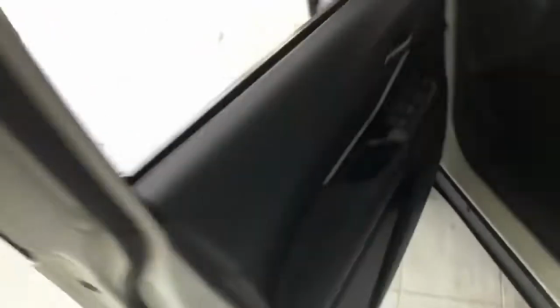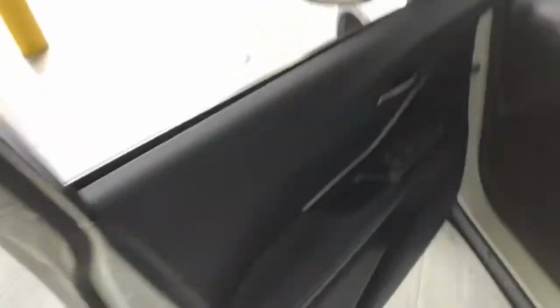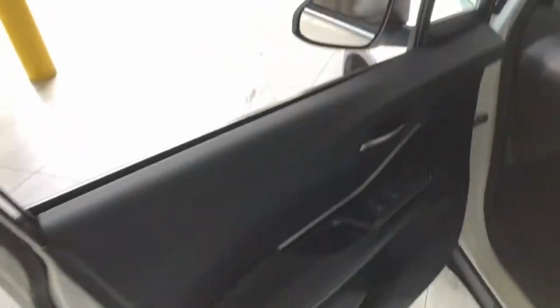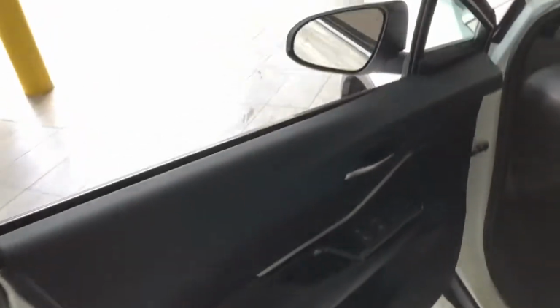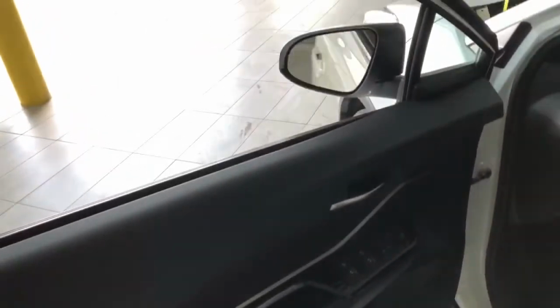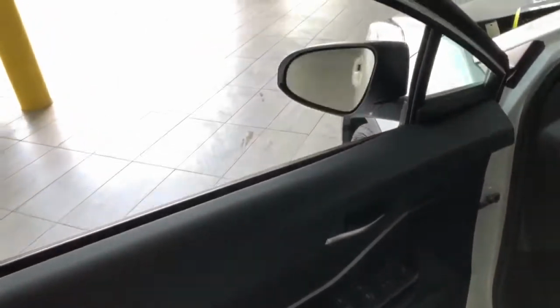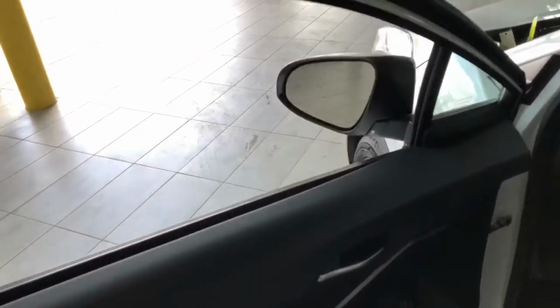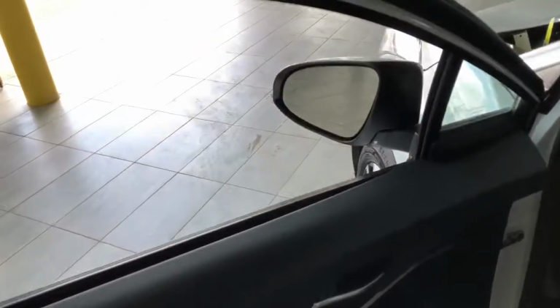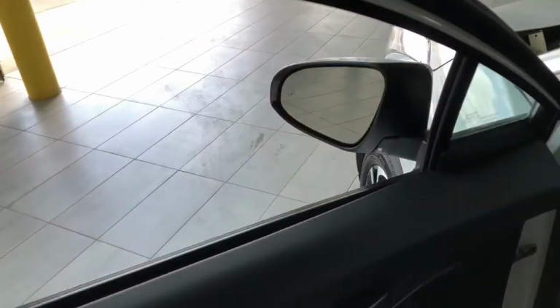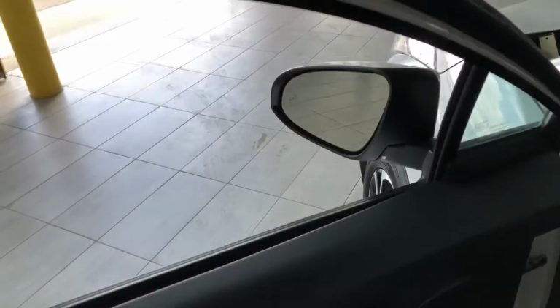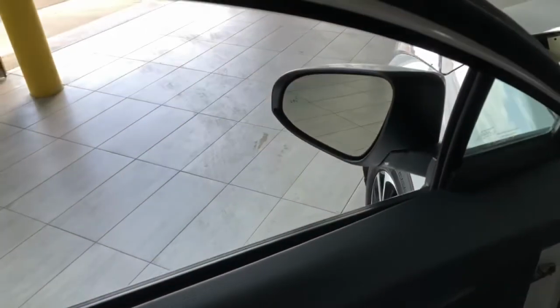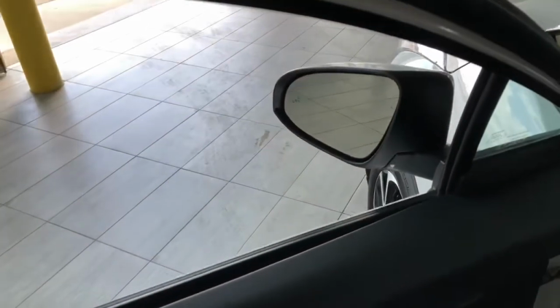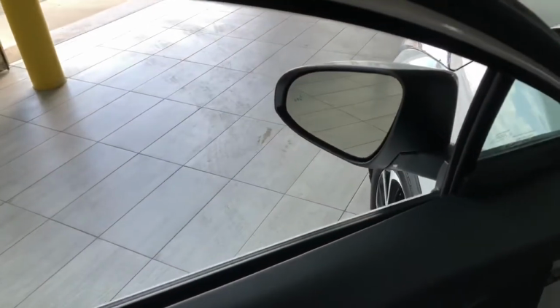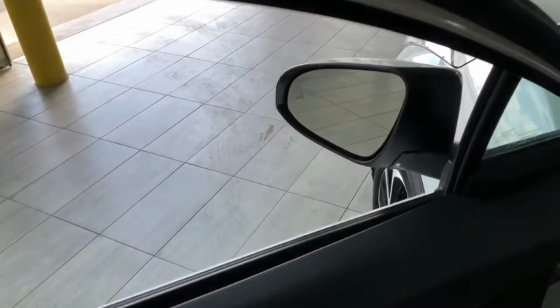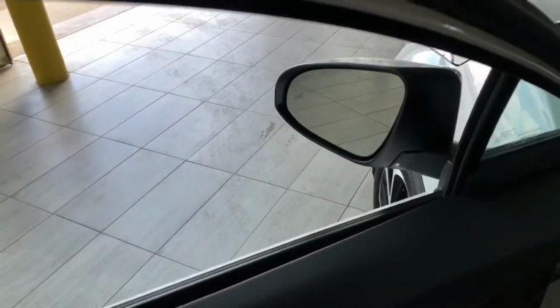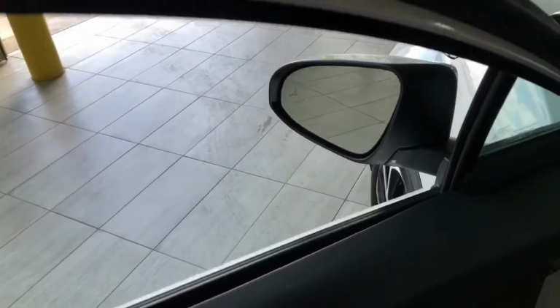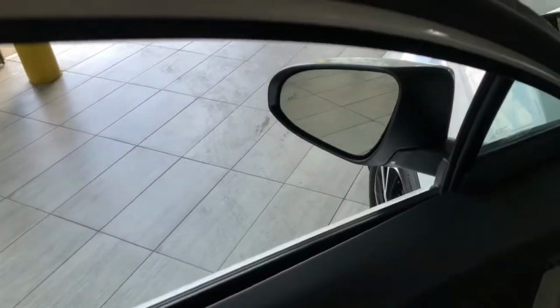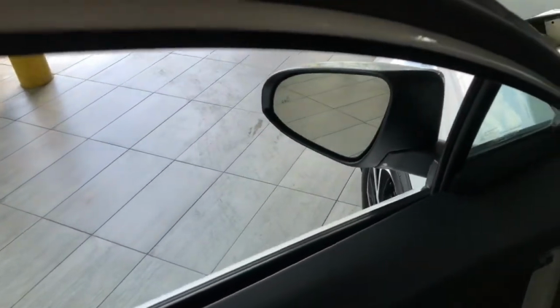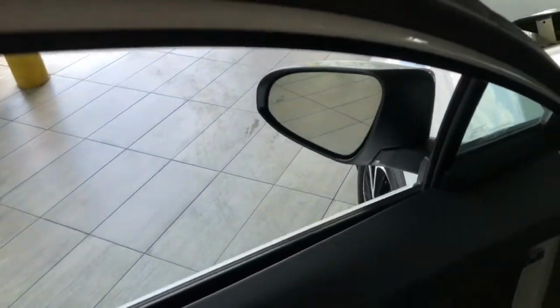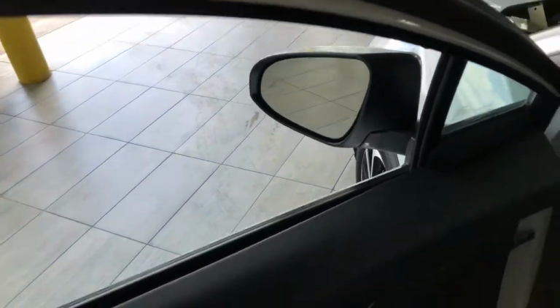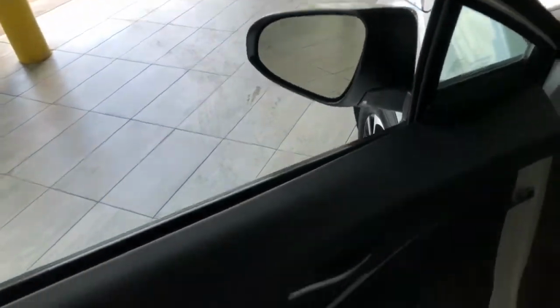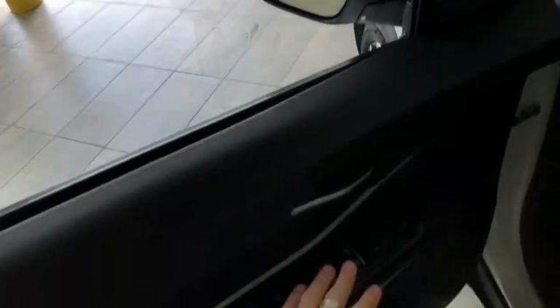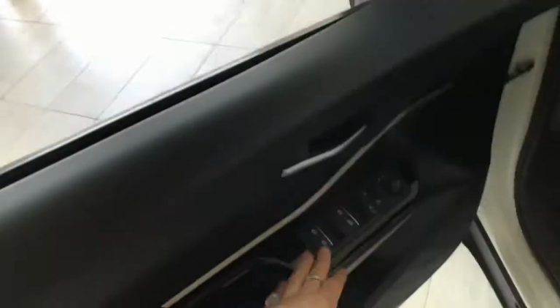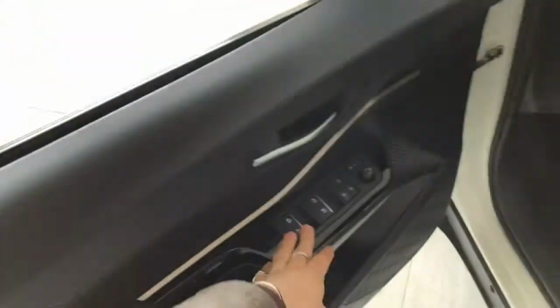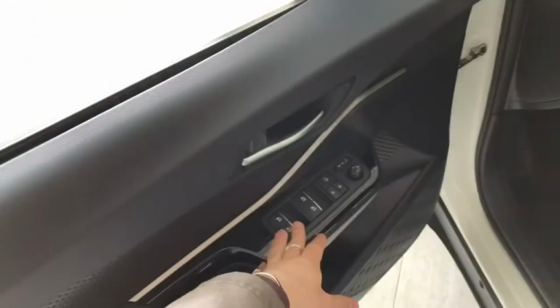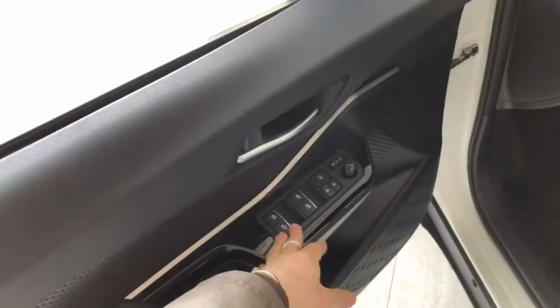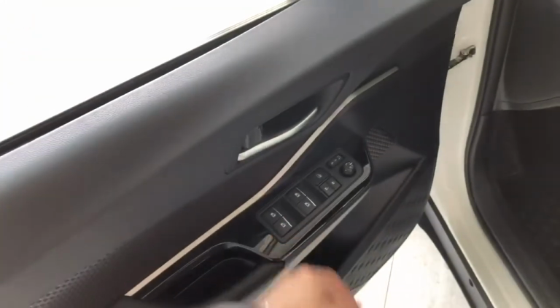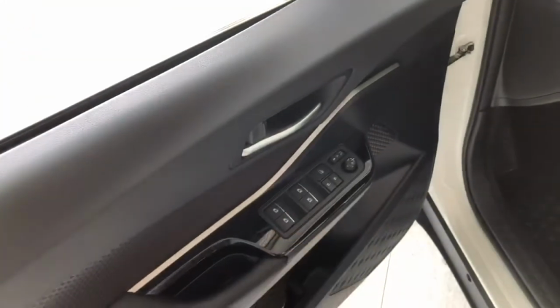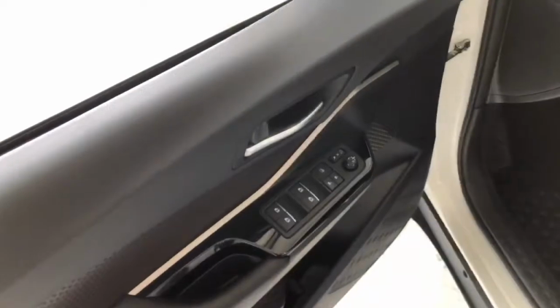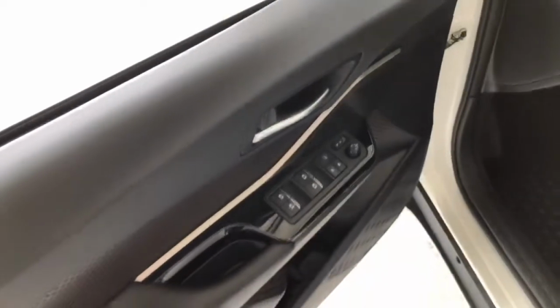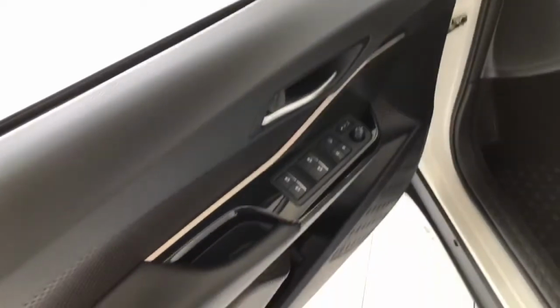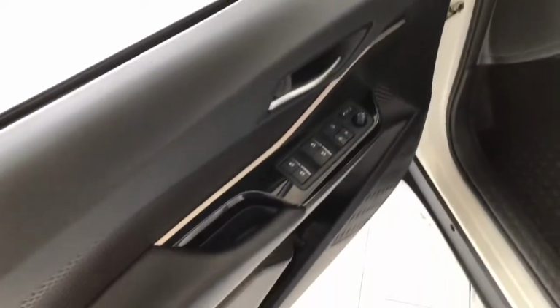You do have a blind spot monitoring system inside the side mirror. In the door you have your power windows, locks, and mirrors.